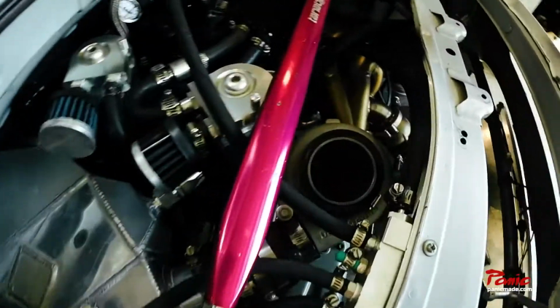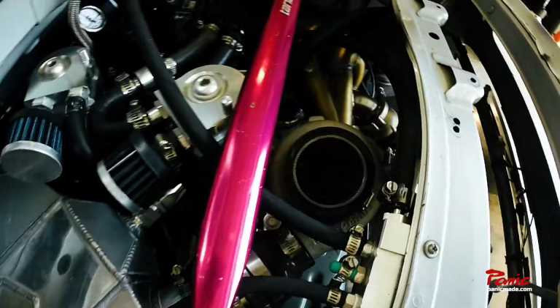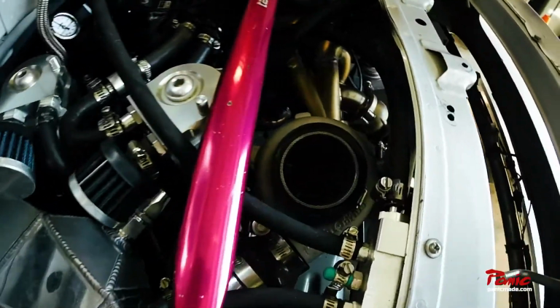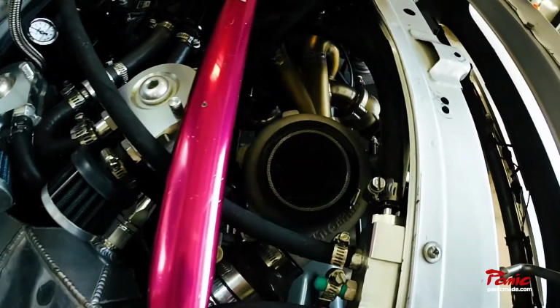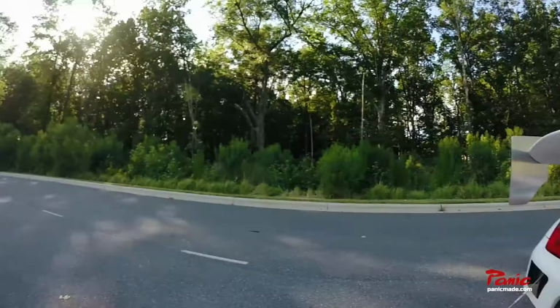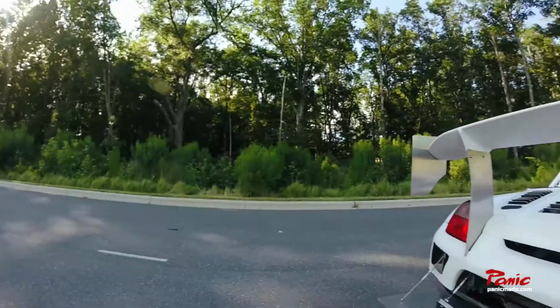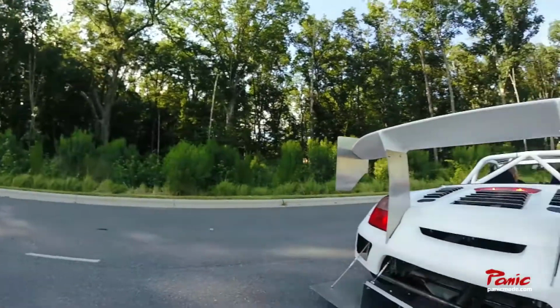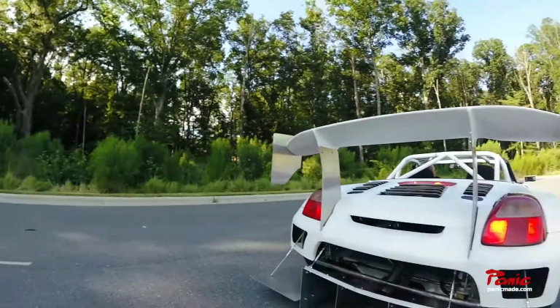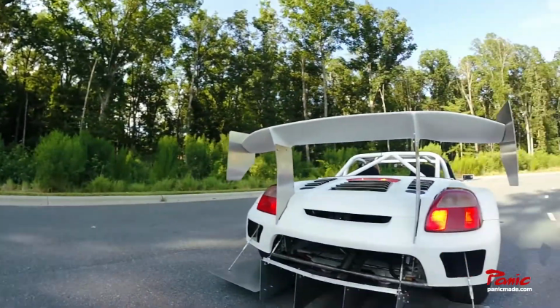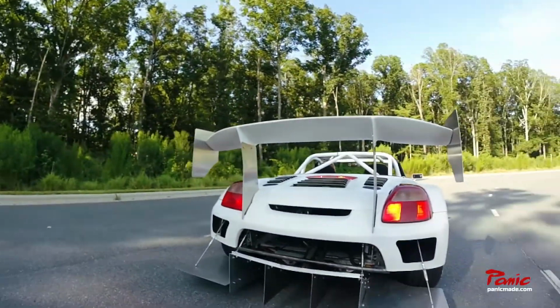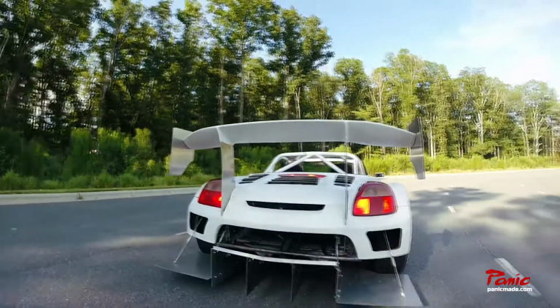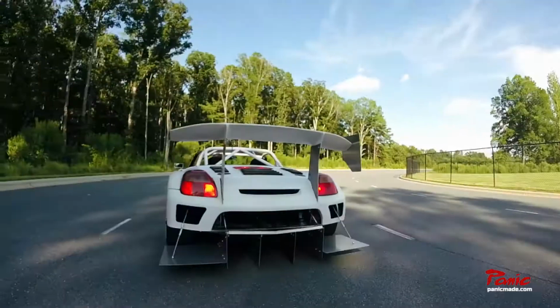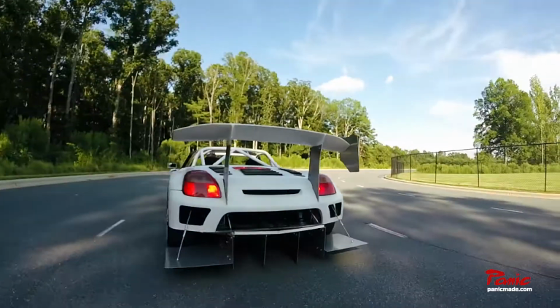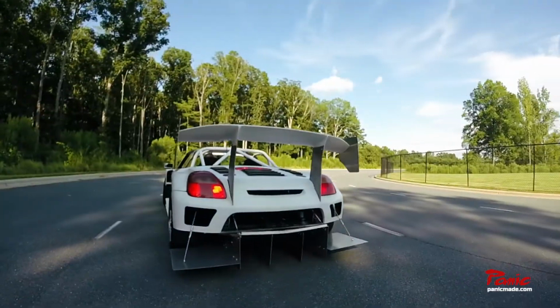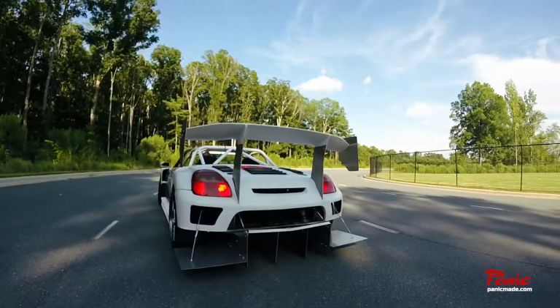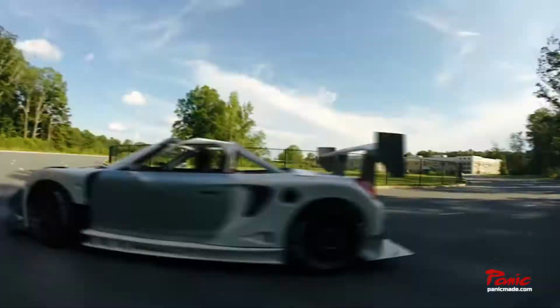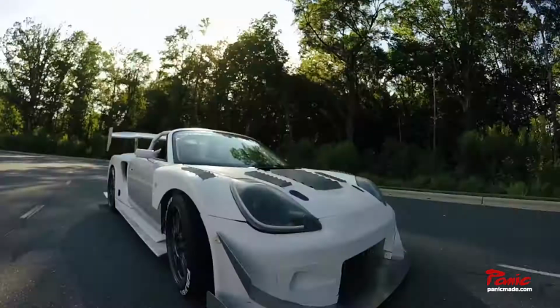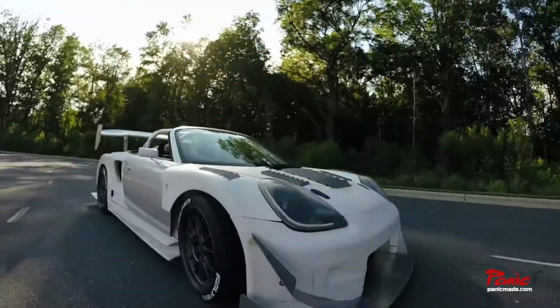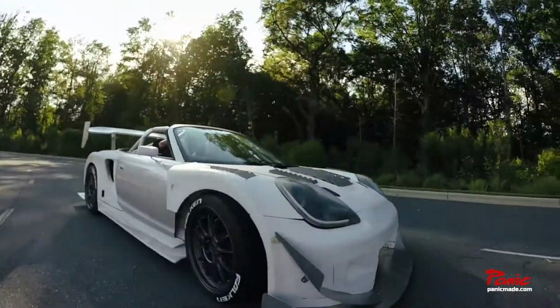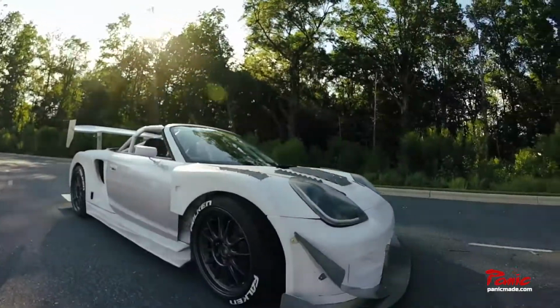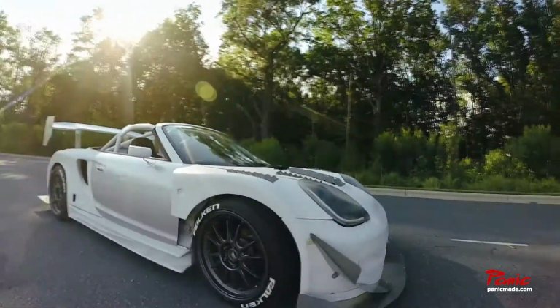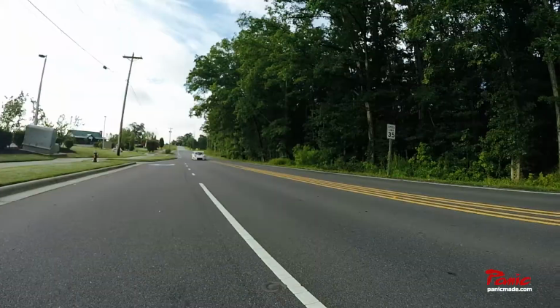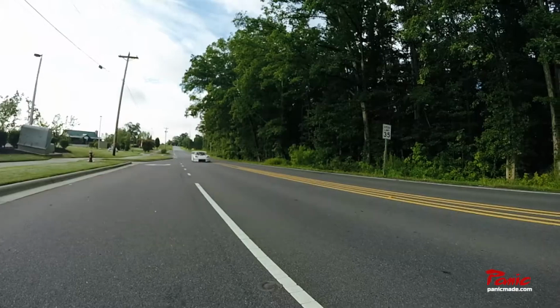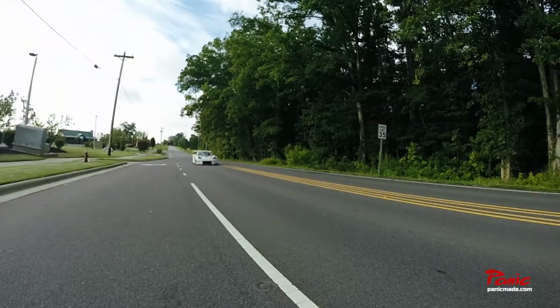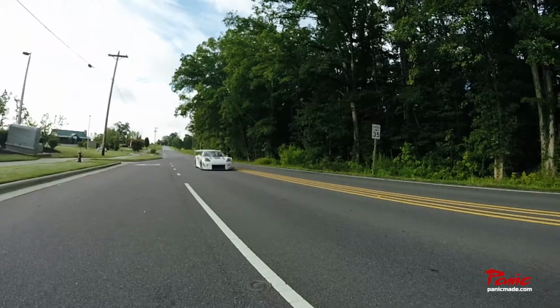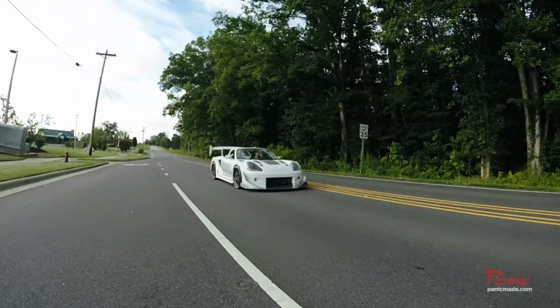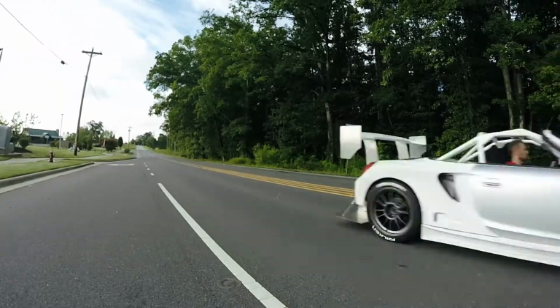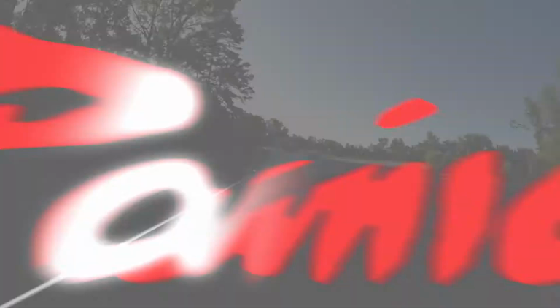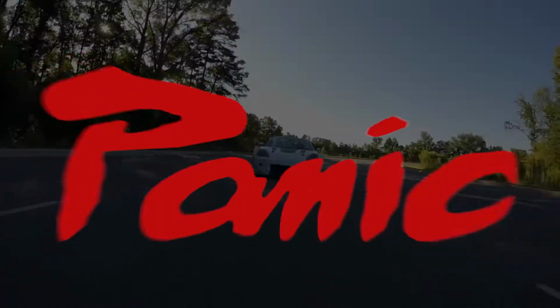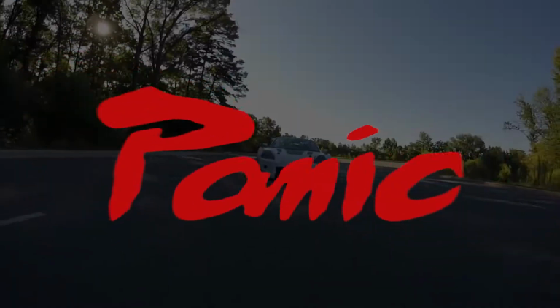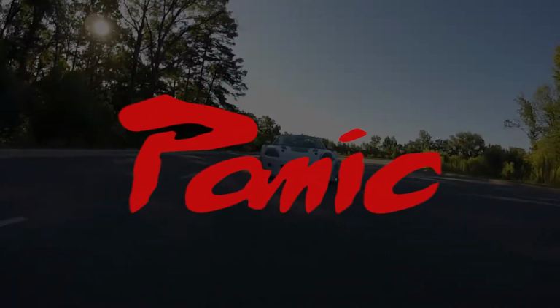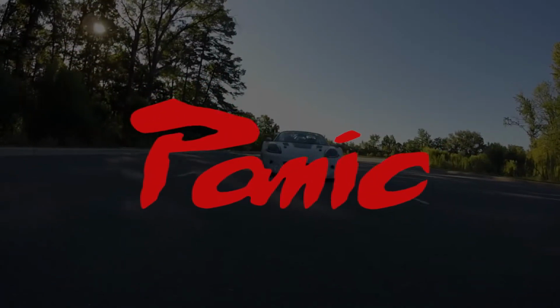Whatever your passion, get the most out of your Toyota MRS. Contact PanicWire to get yours today.